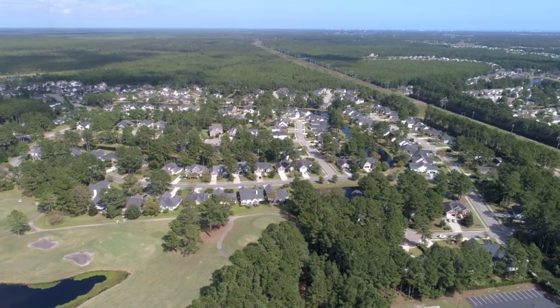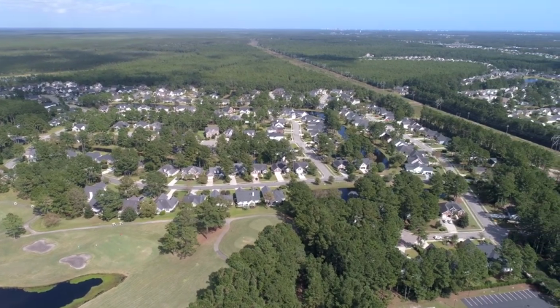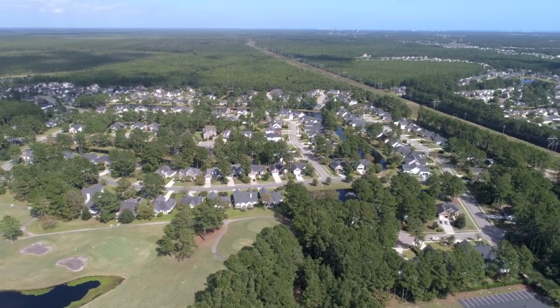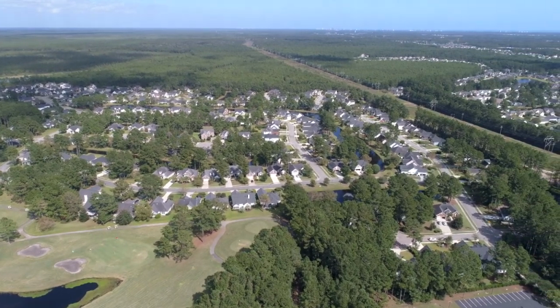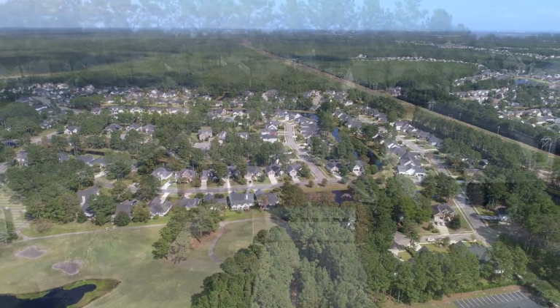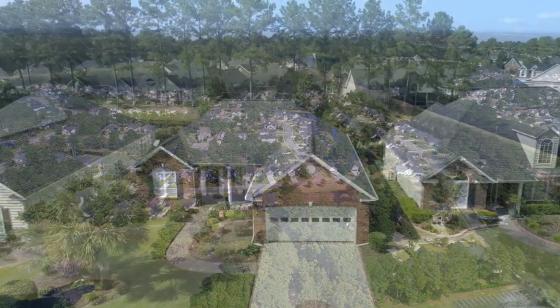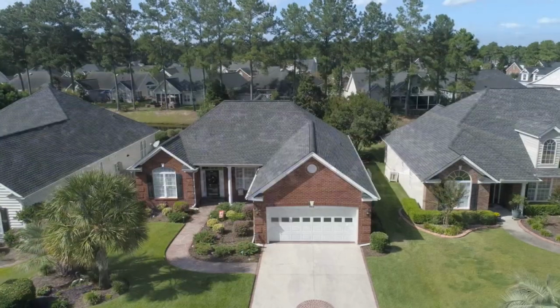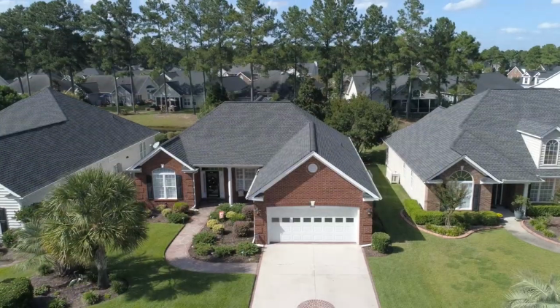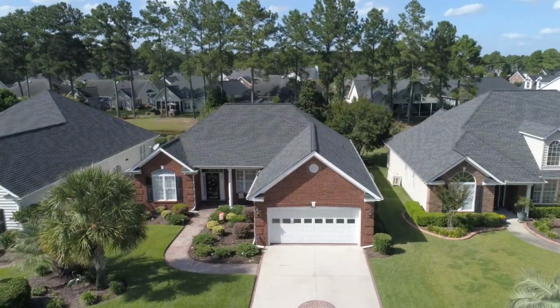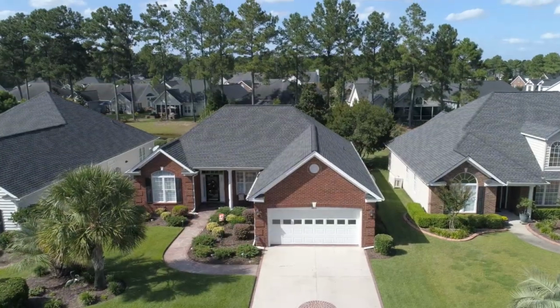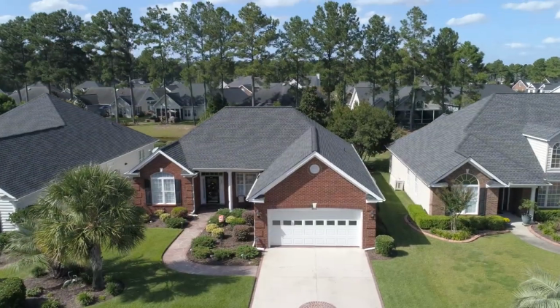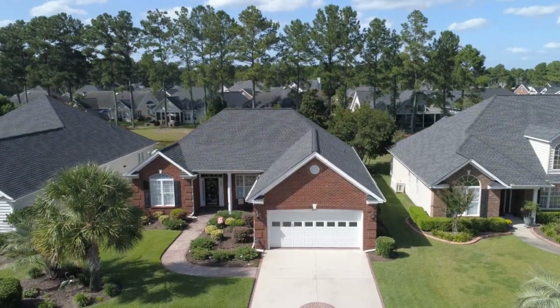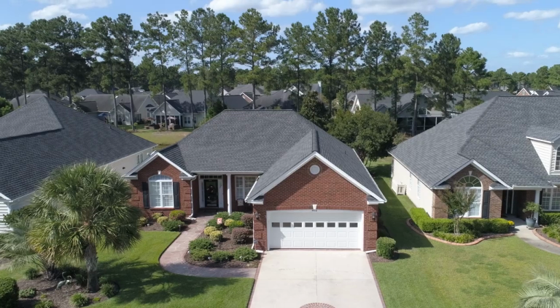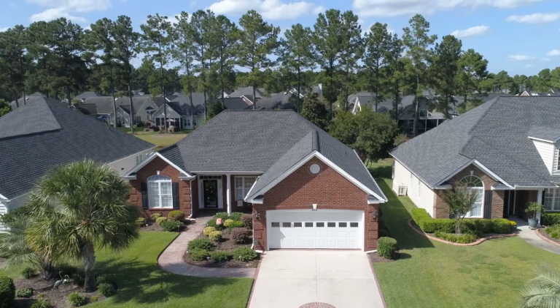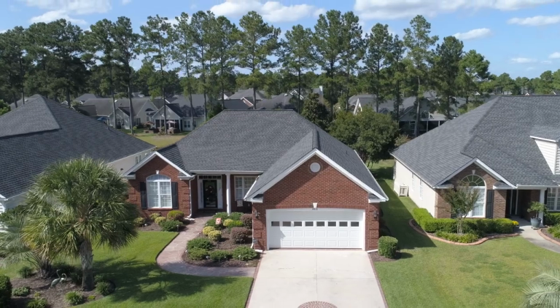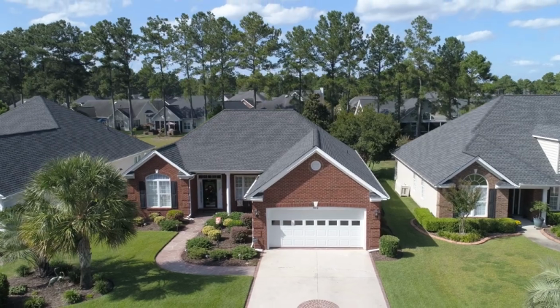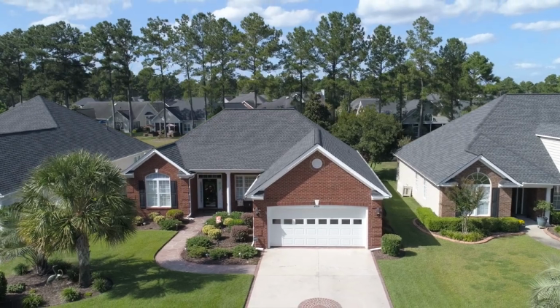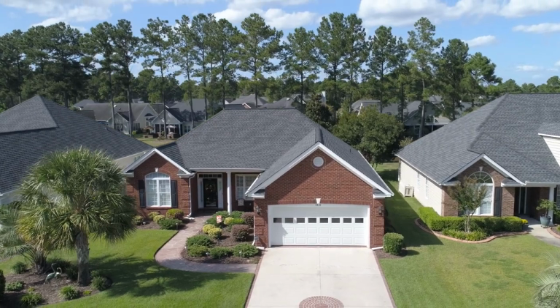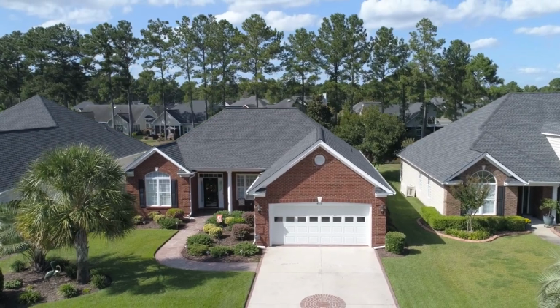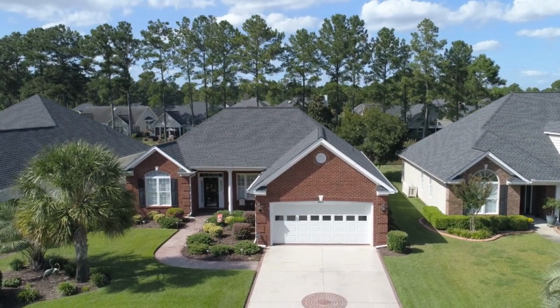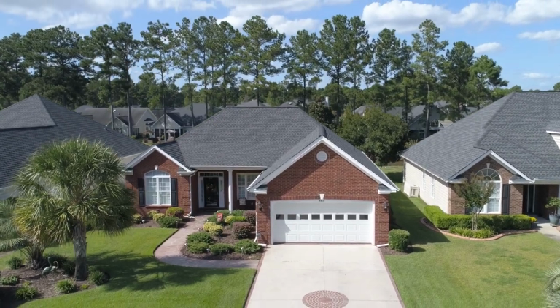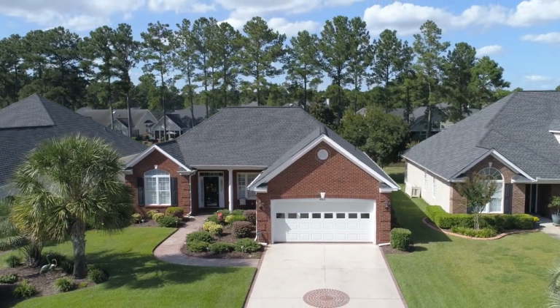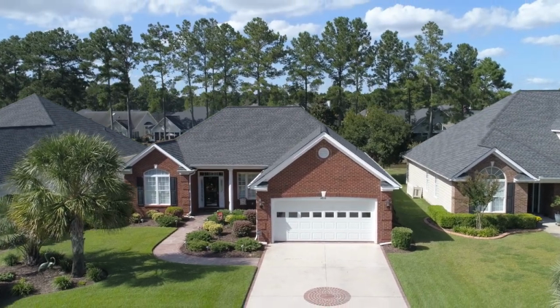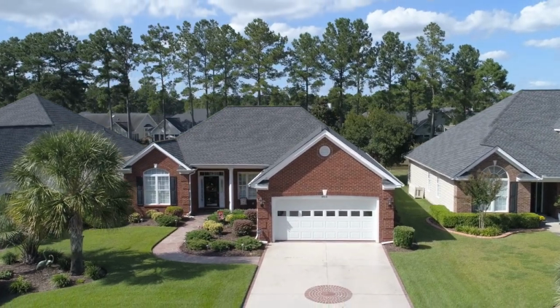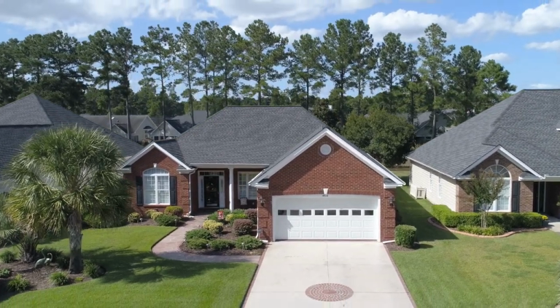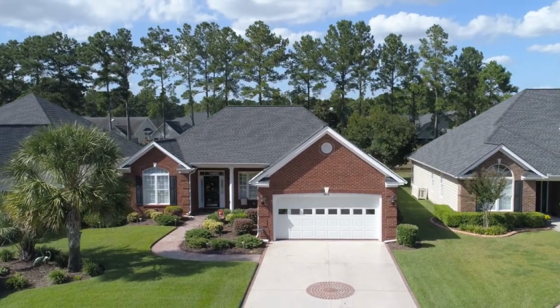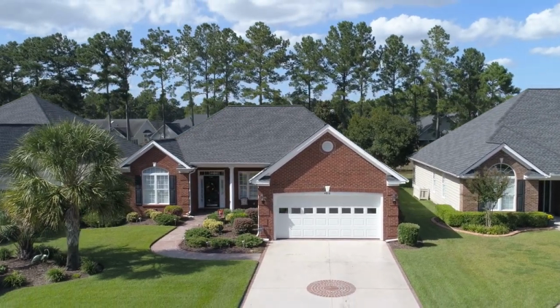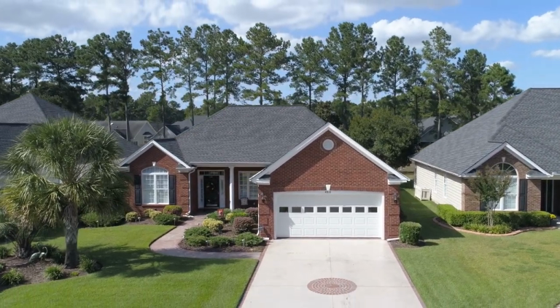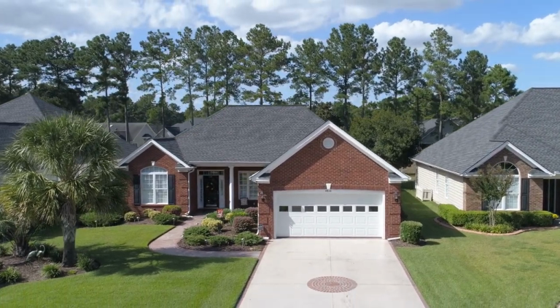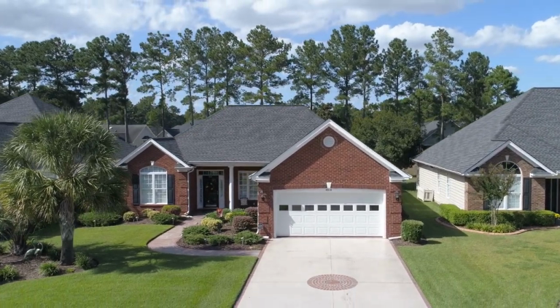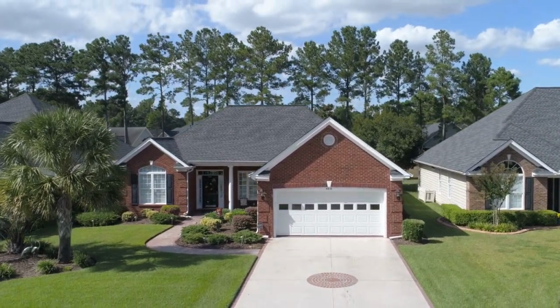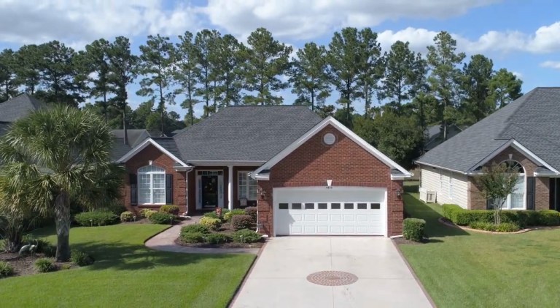Make this home yours today — 4810 Harvest Drive at Waterford Plantation in Carolina Forest.